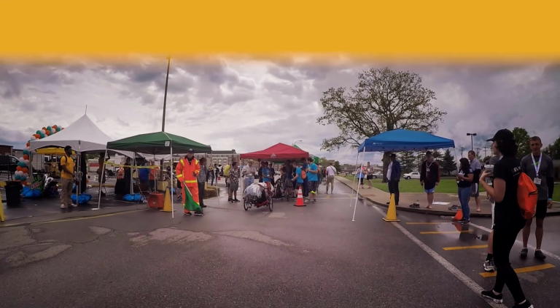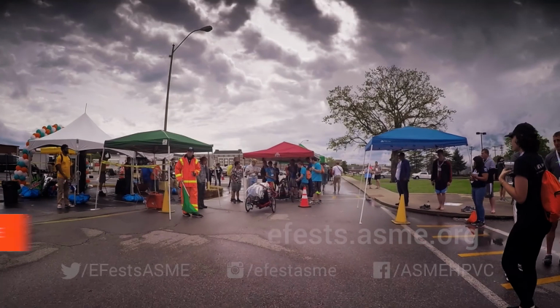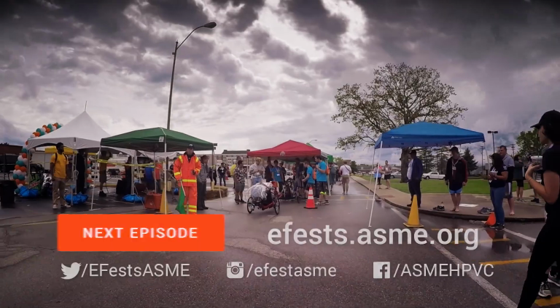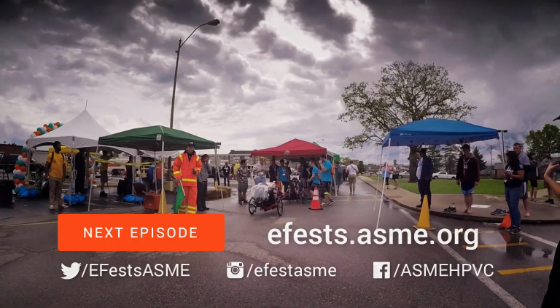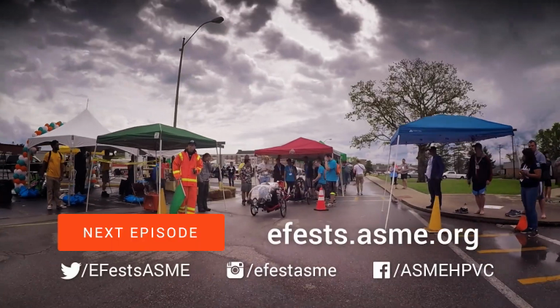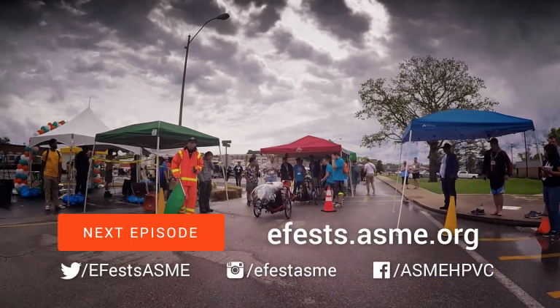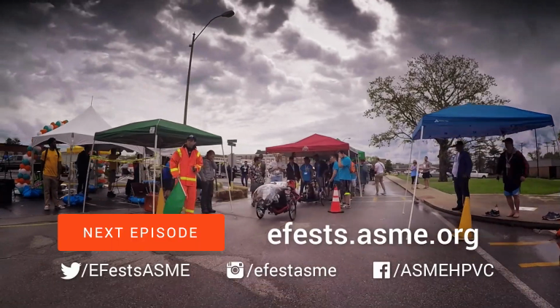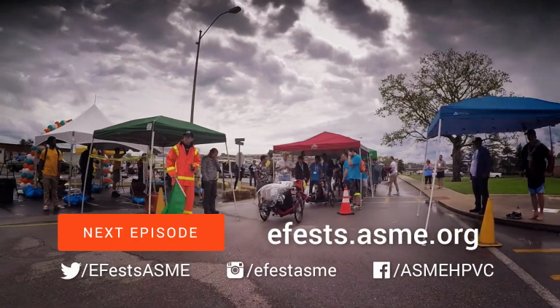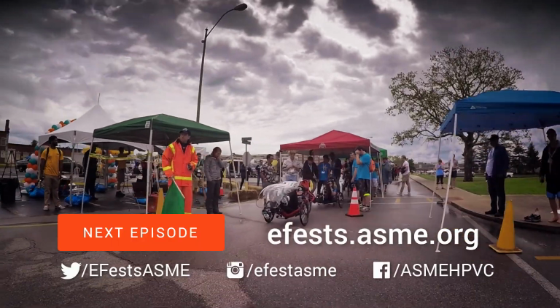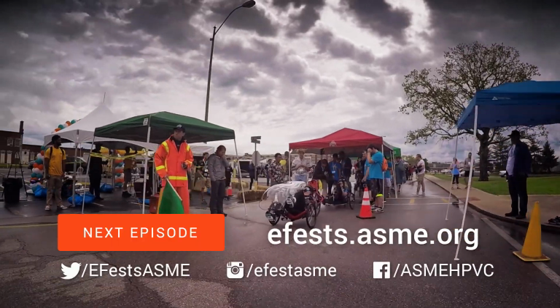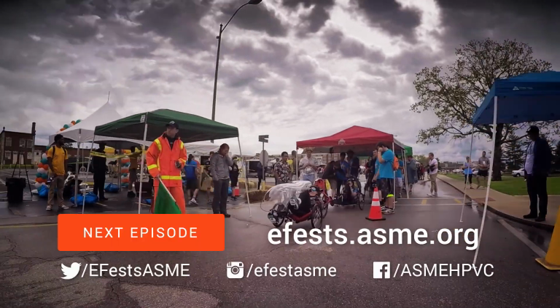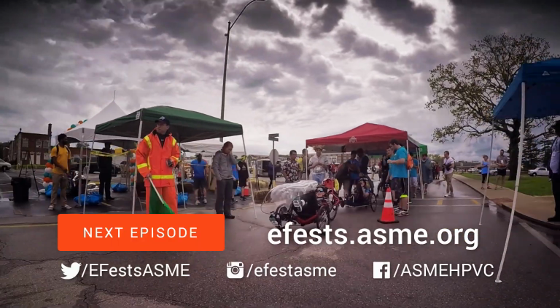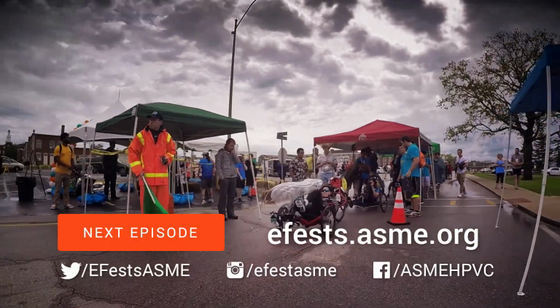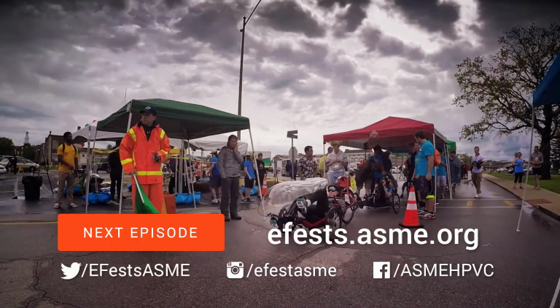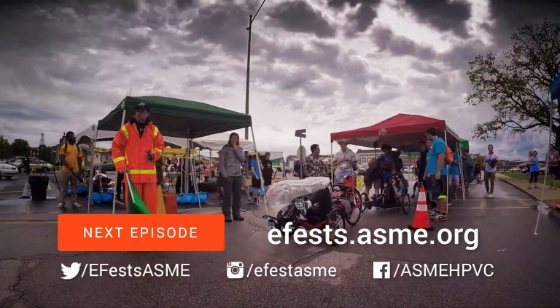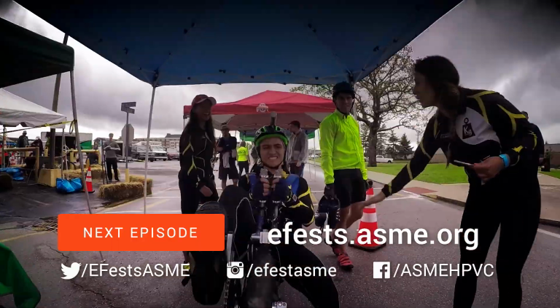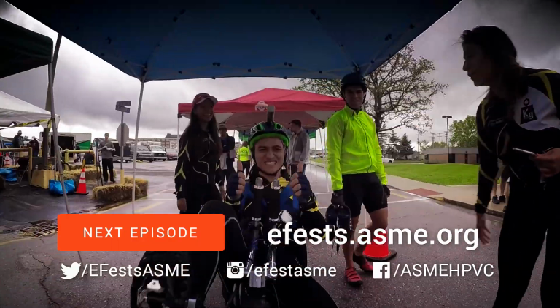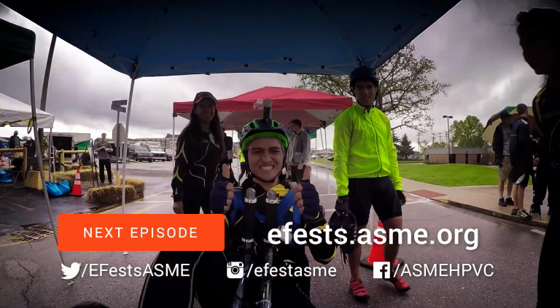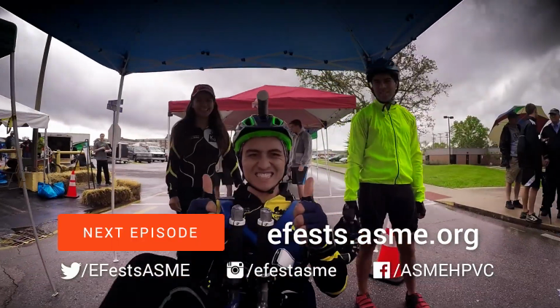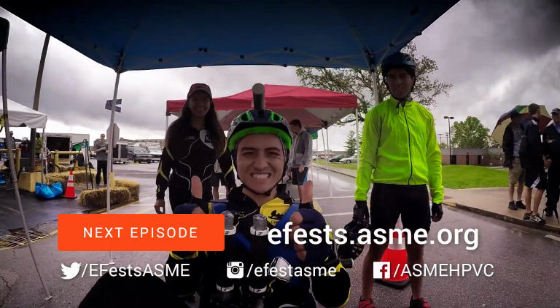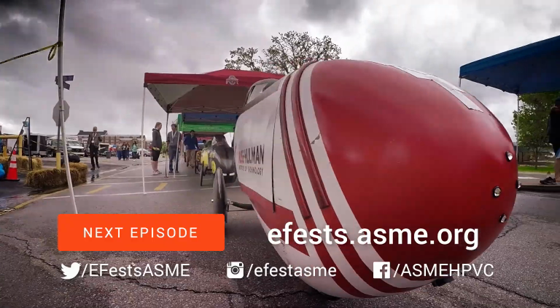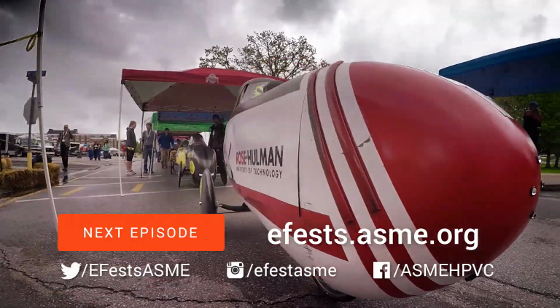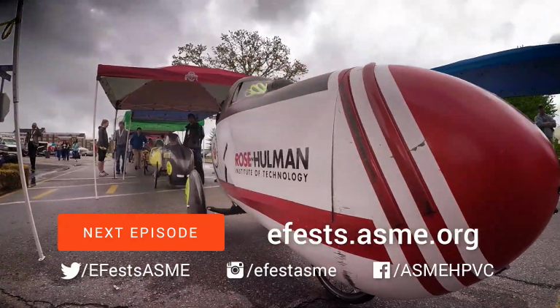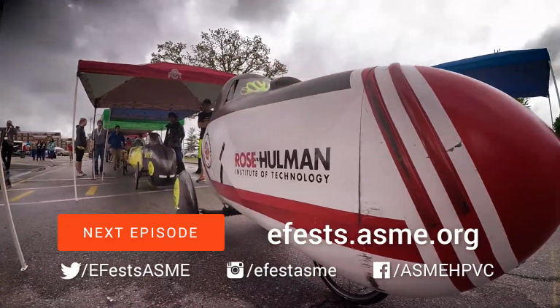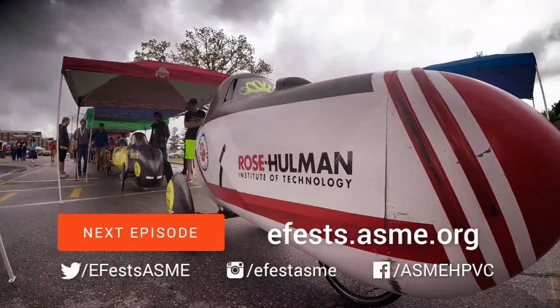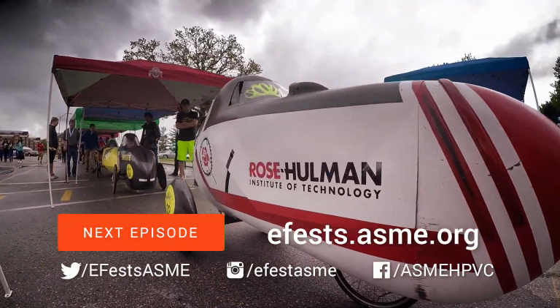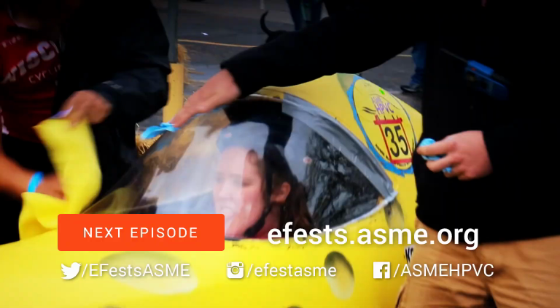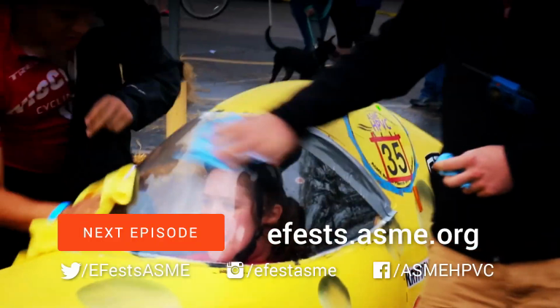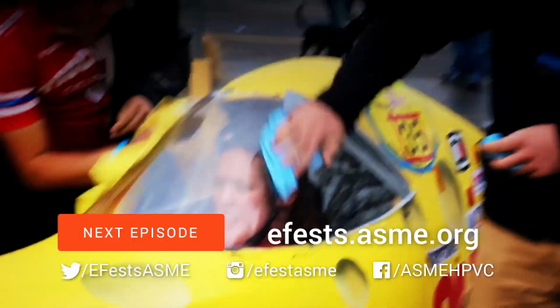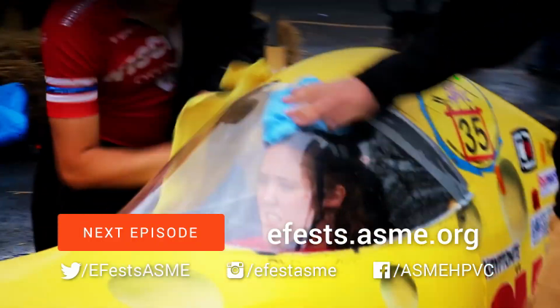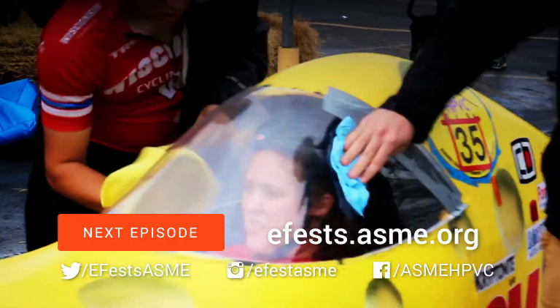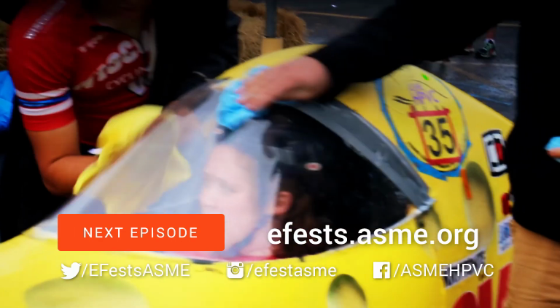The speed event begins in our next episode. Visit efest.asme.org and follow us on social media.